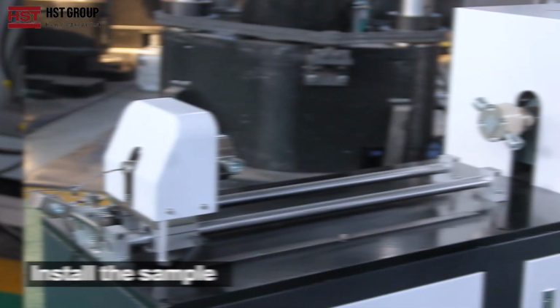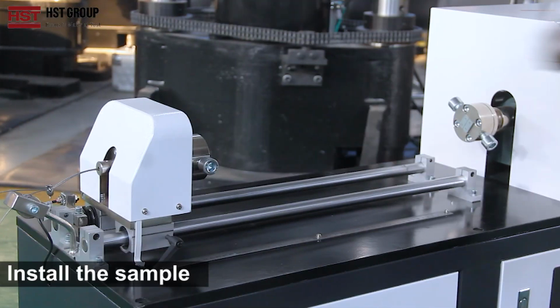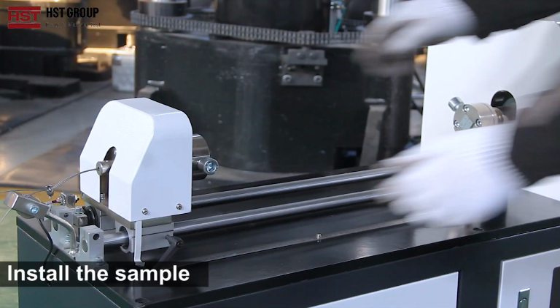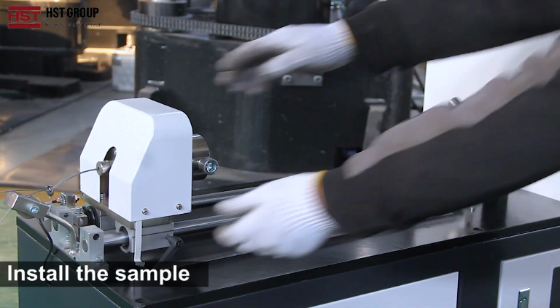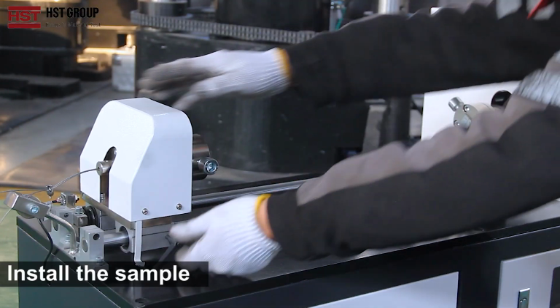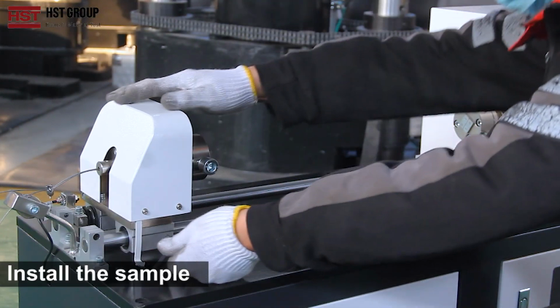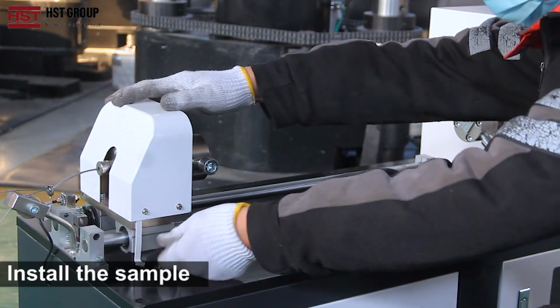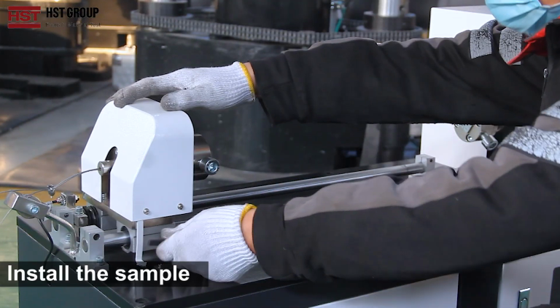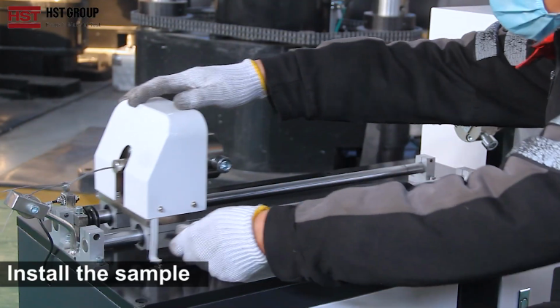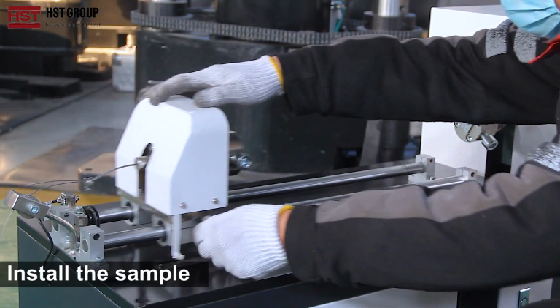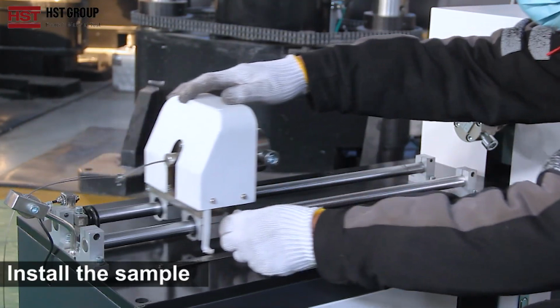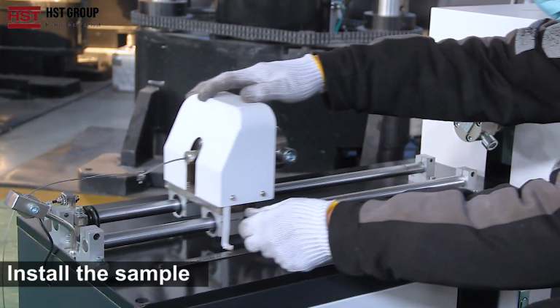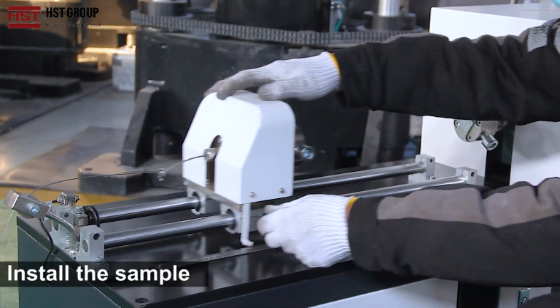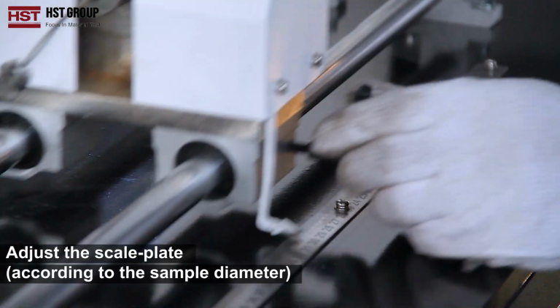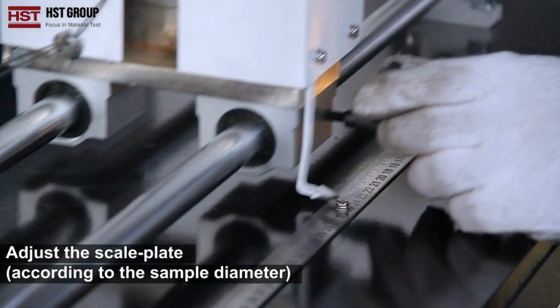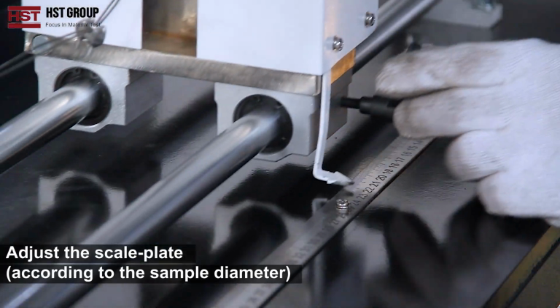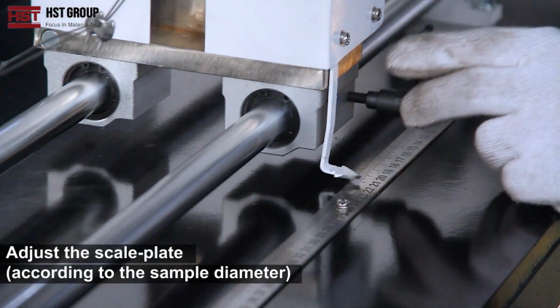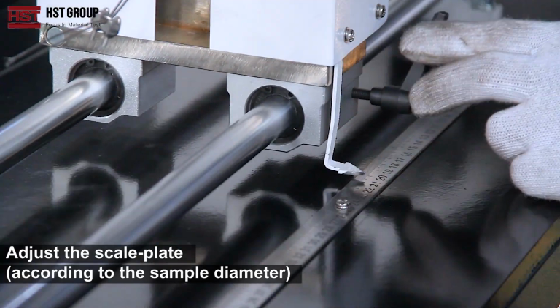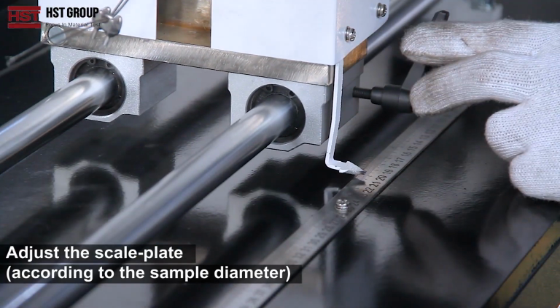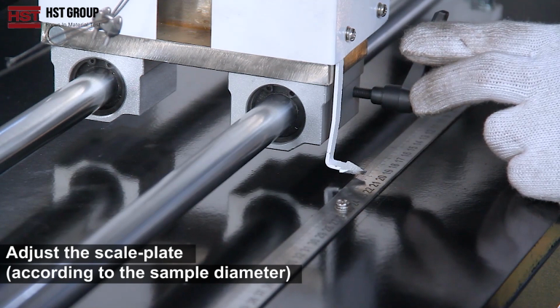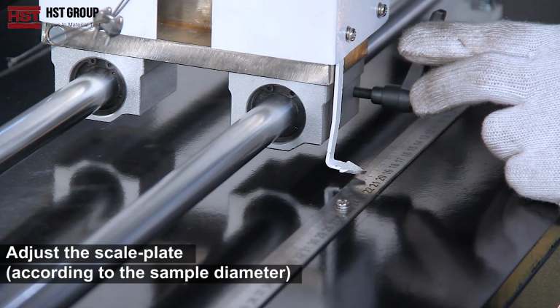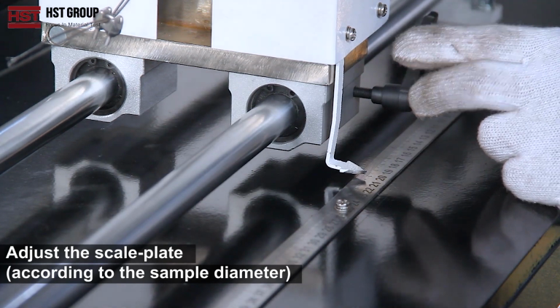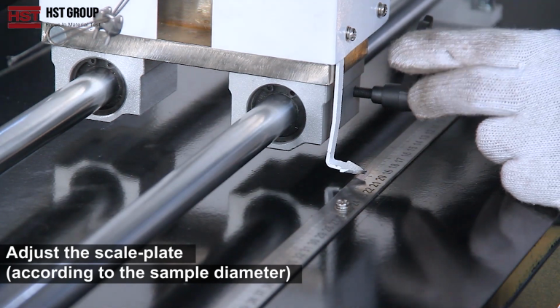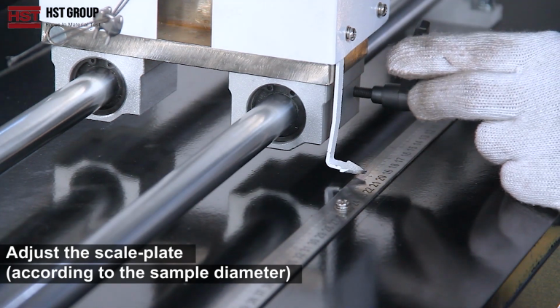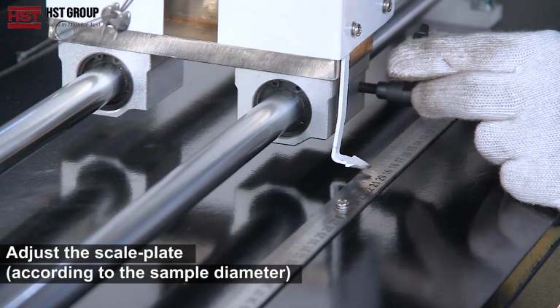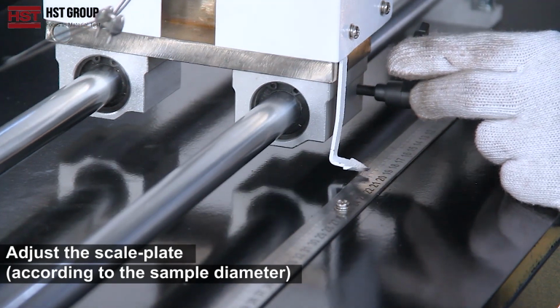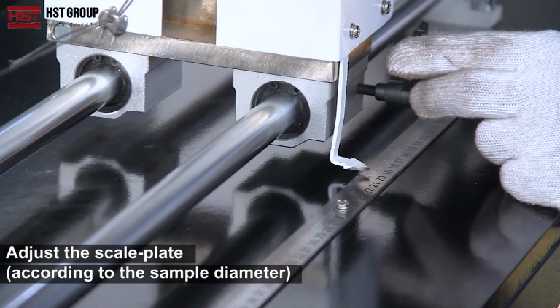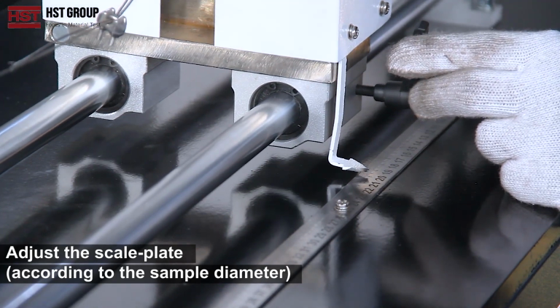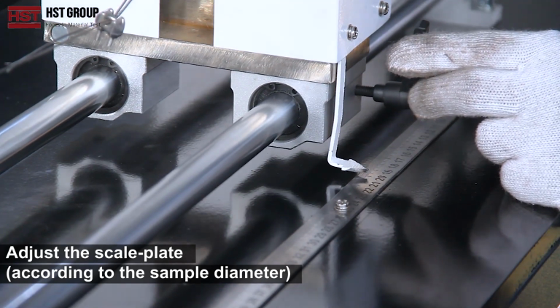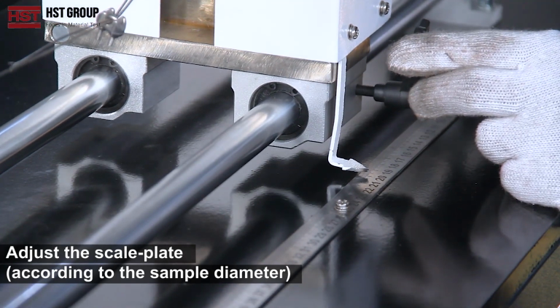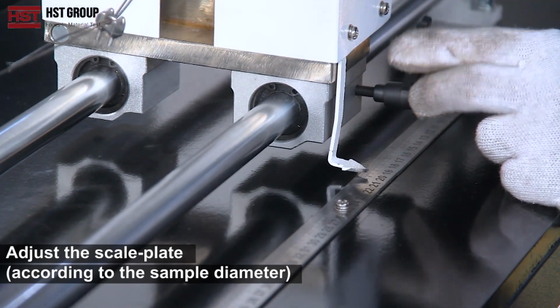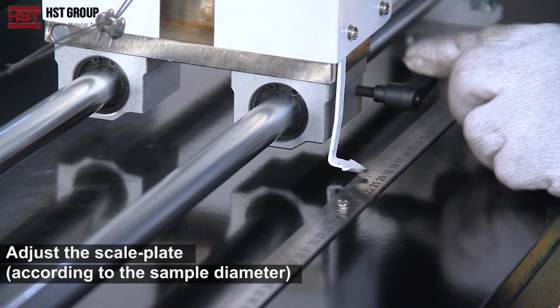Install the sample. Adjust the scale plate according to the sample diameter.